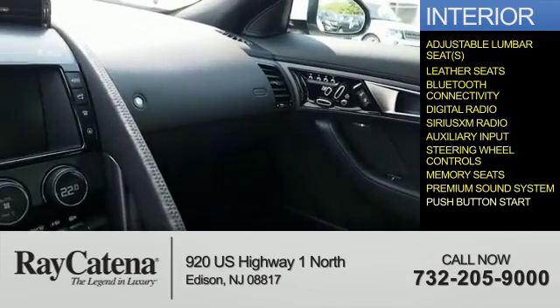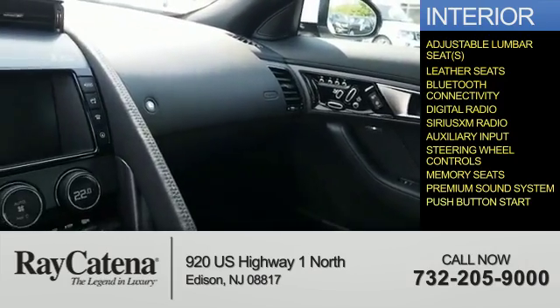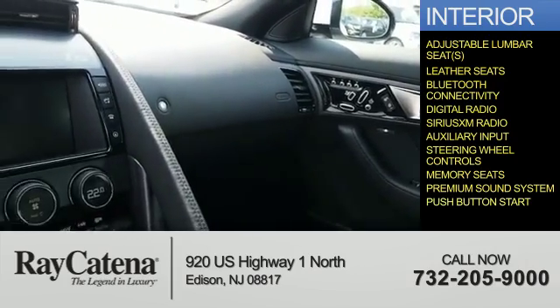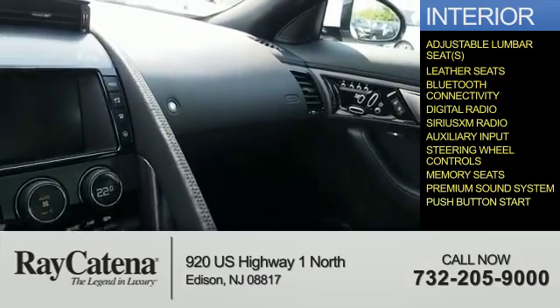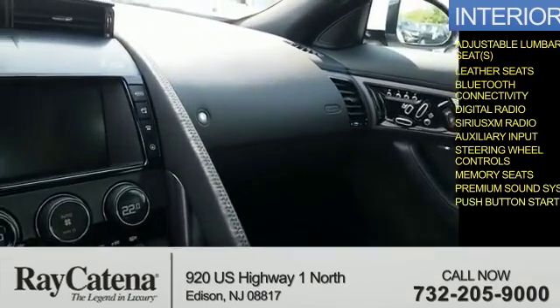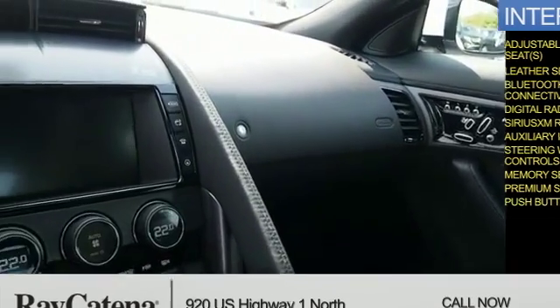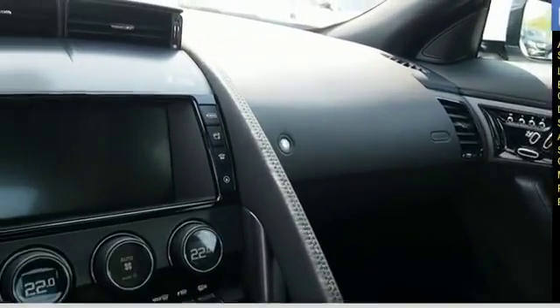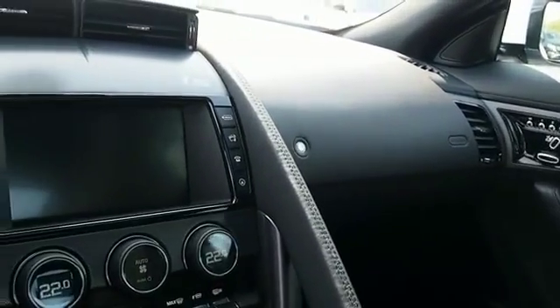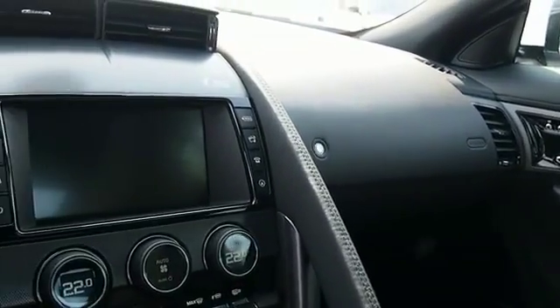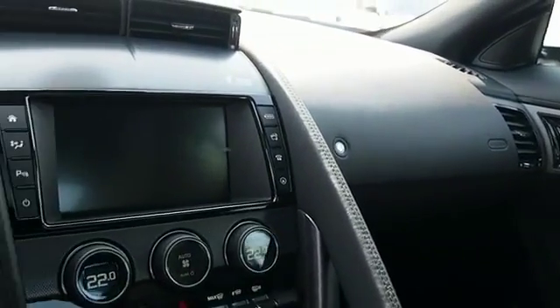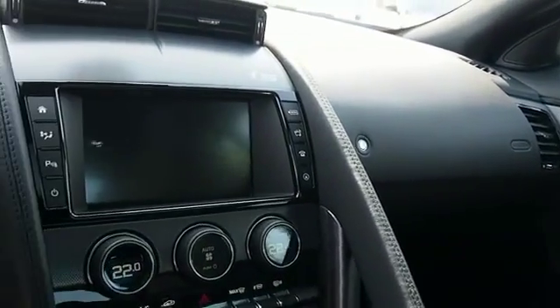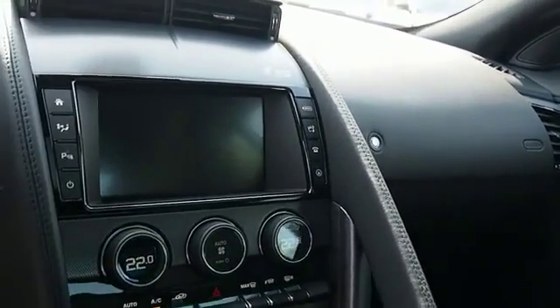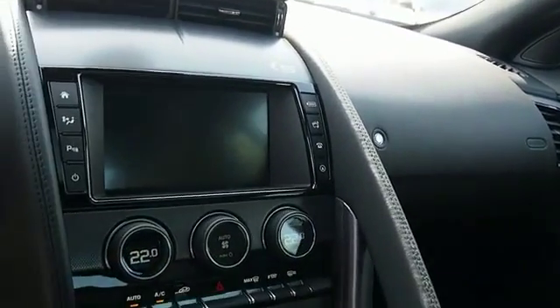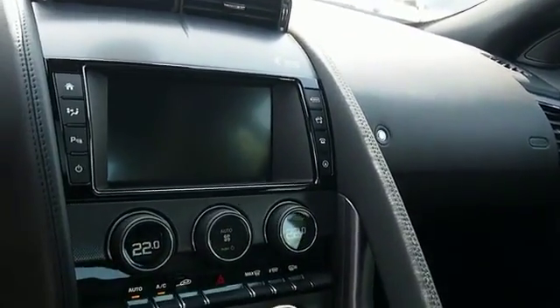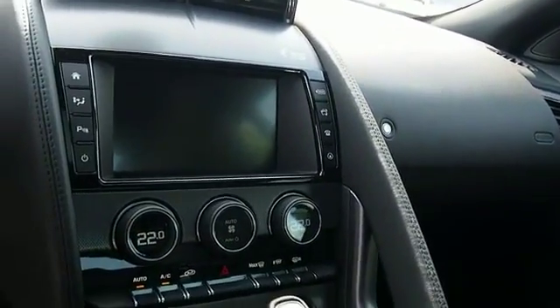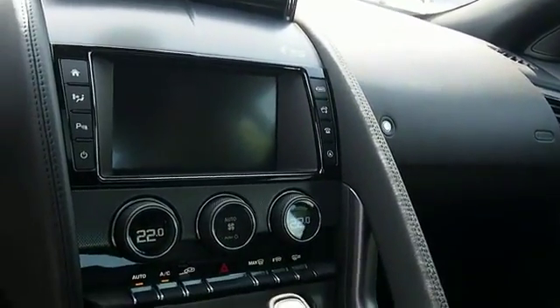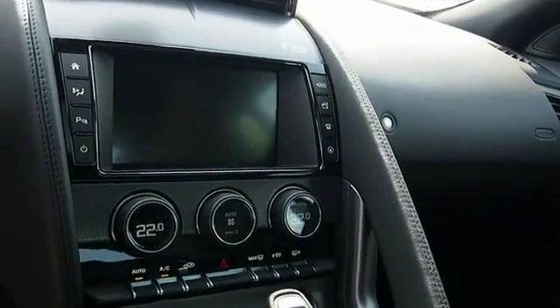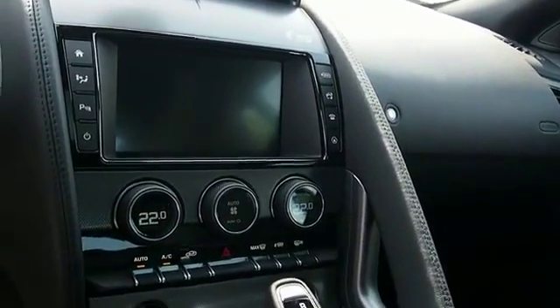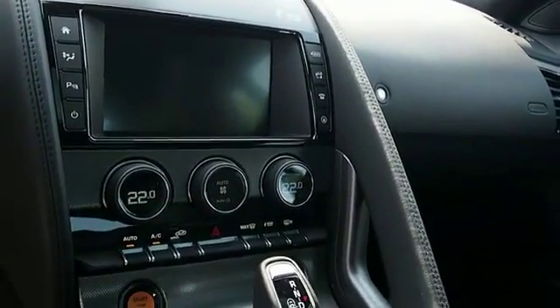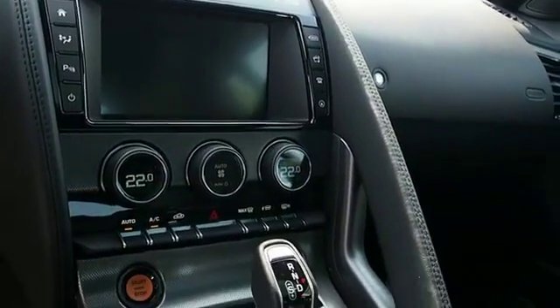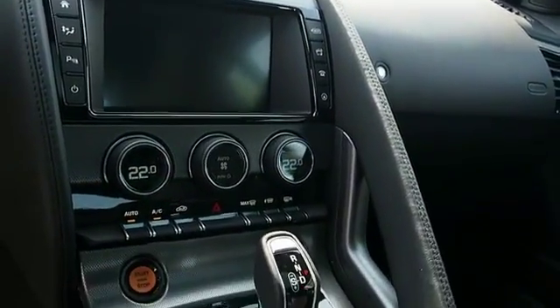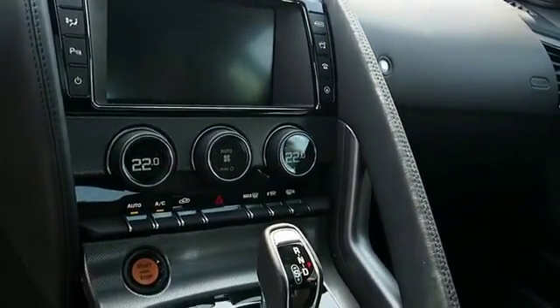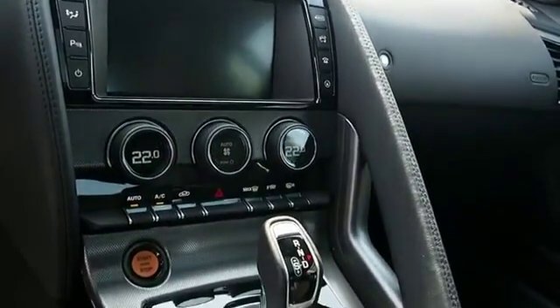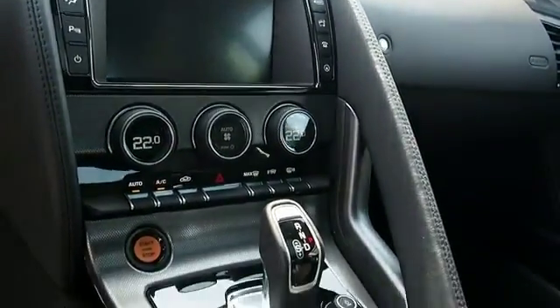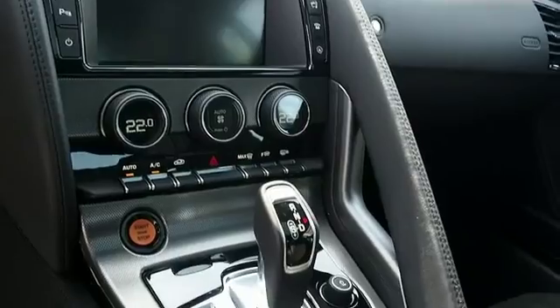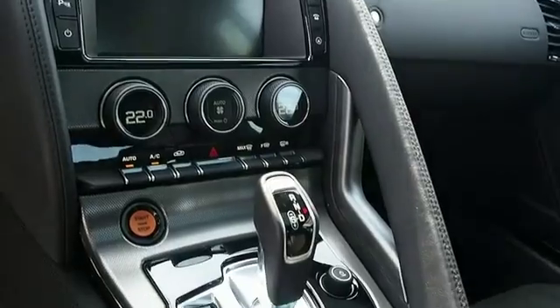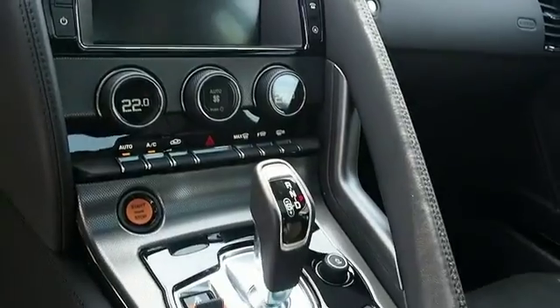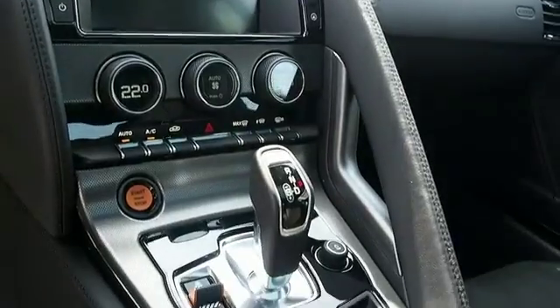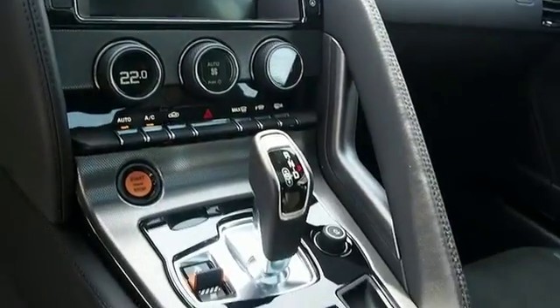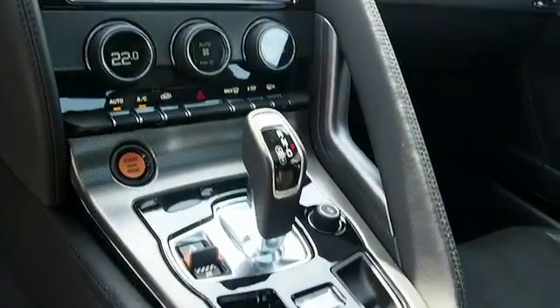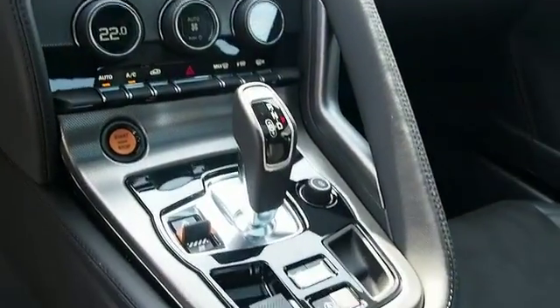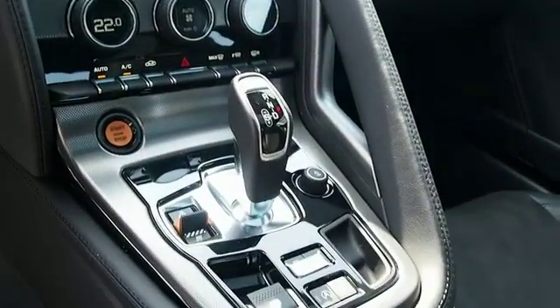Push button start. Great quality at a great price. Call or click to contact us today. Have a great day.